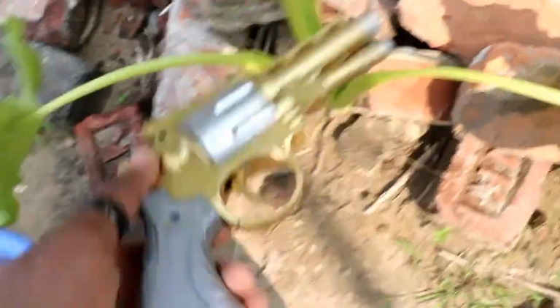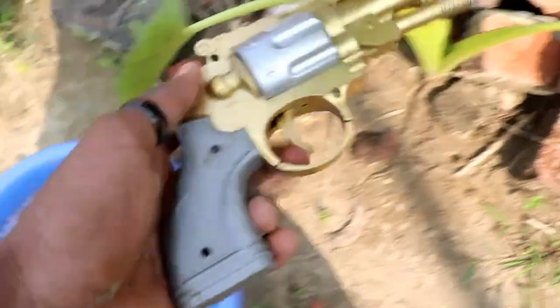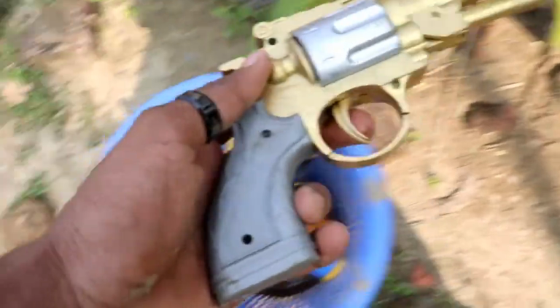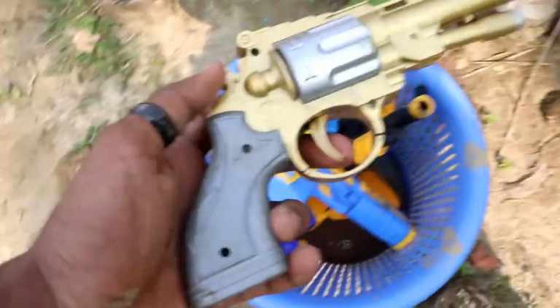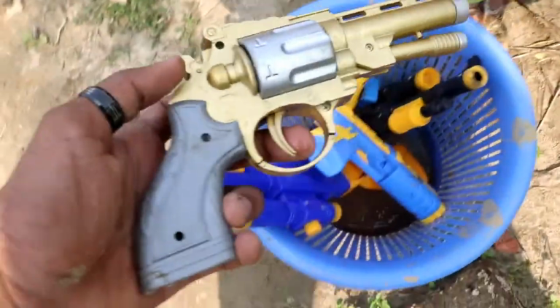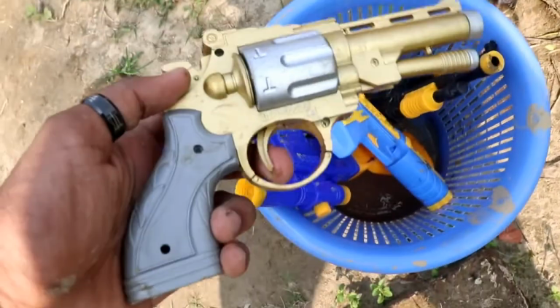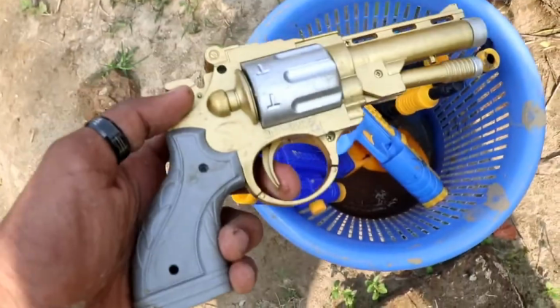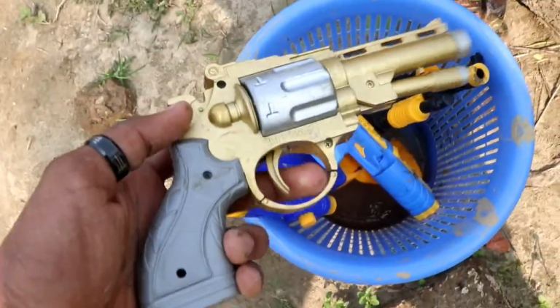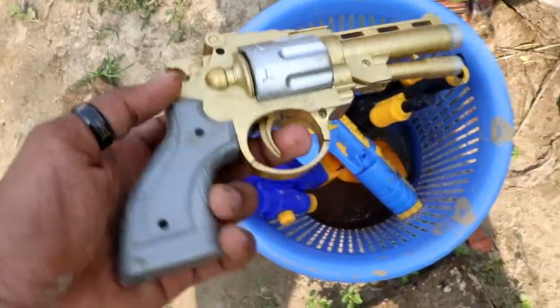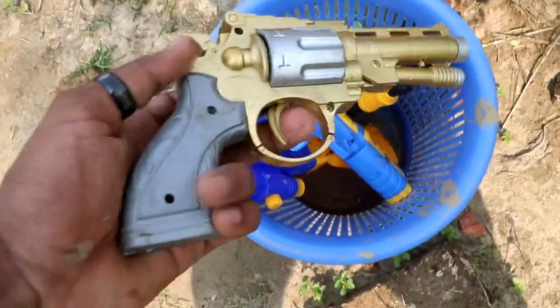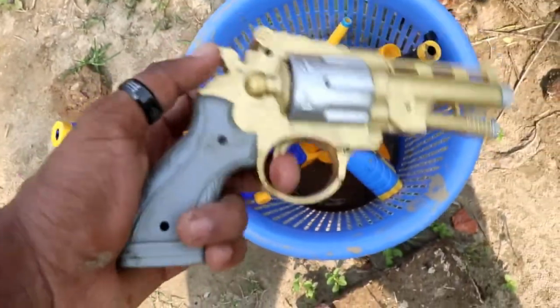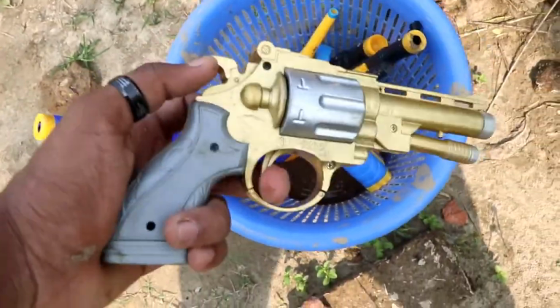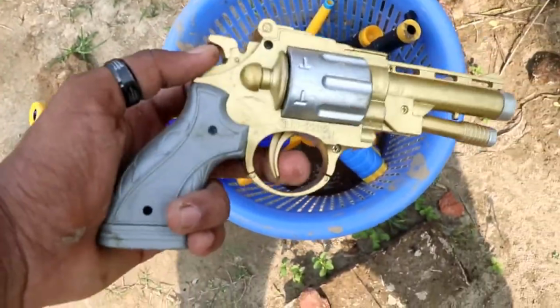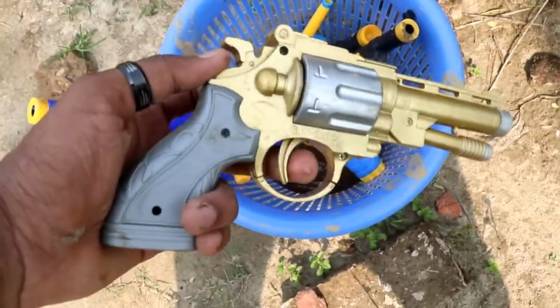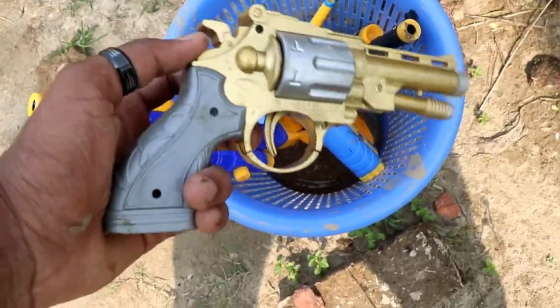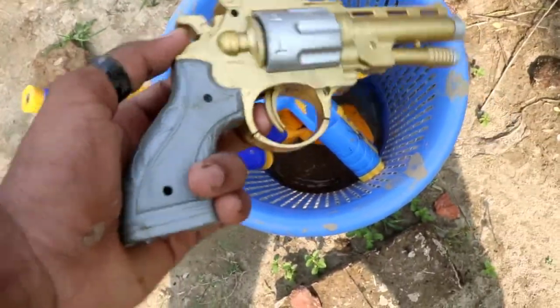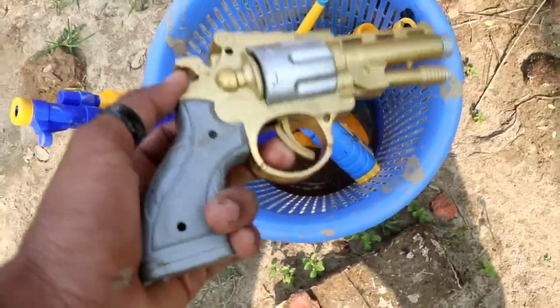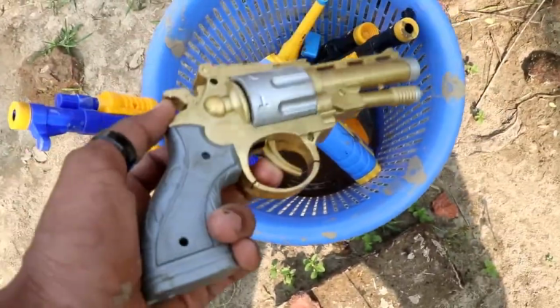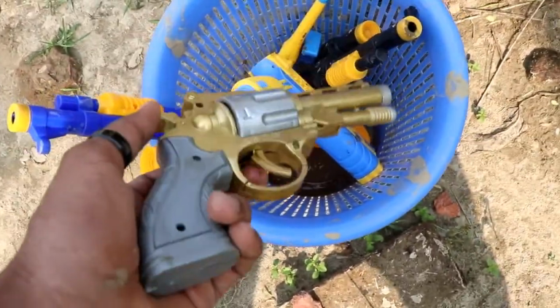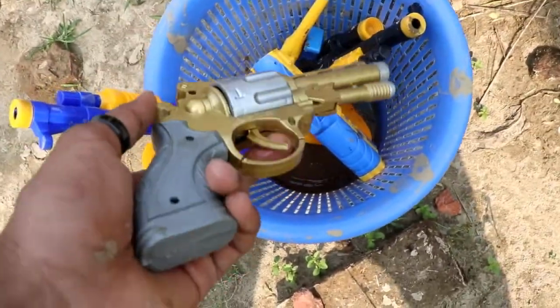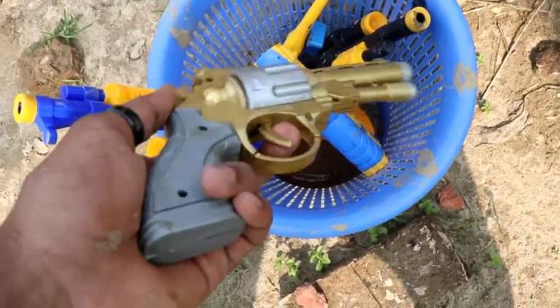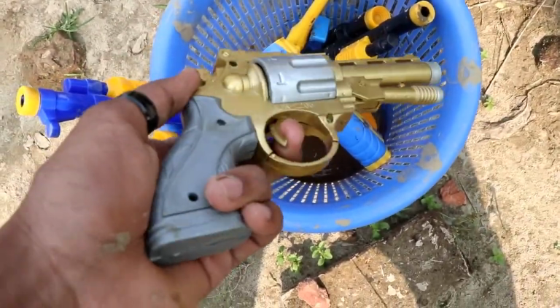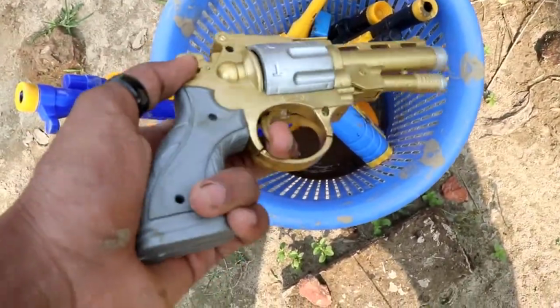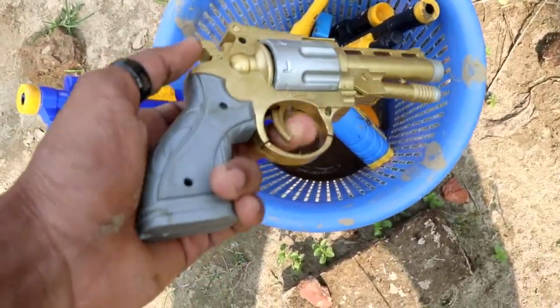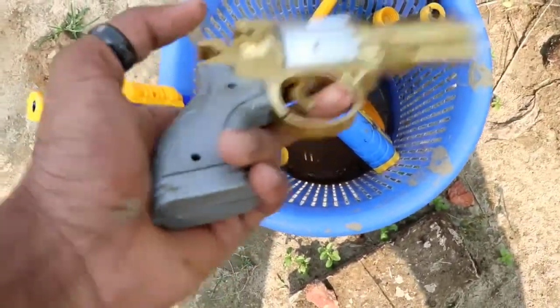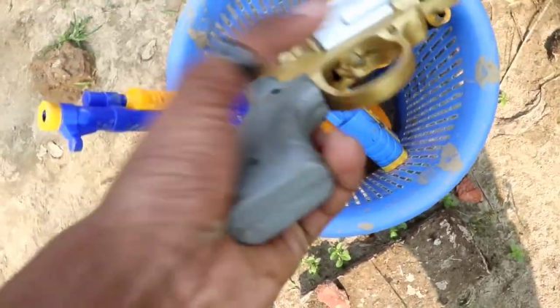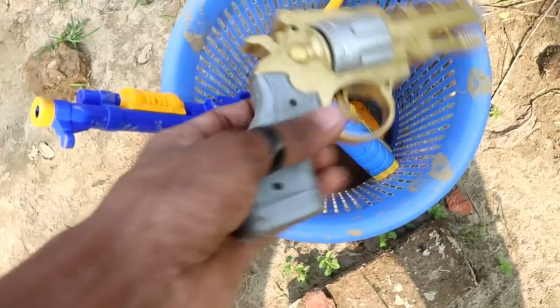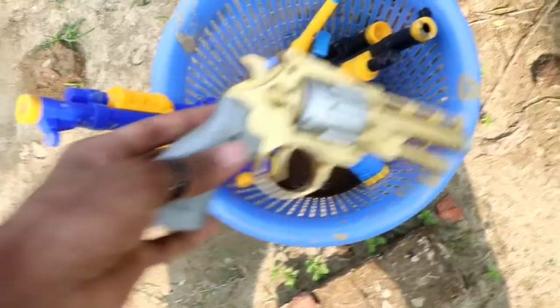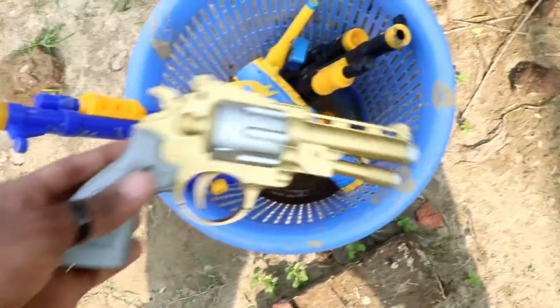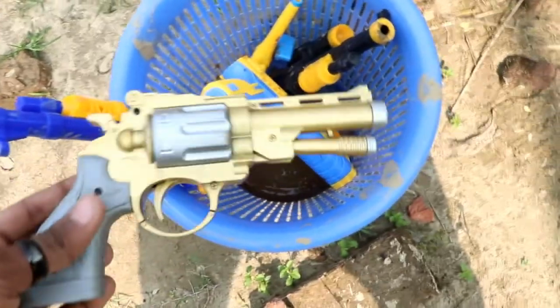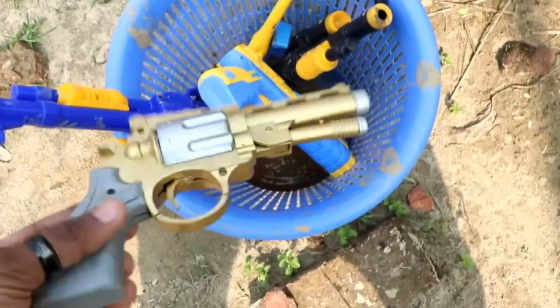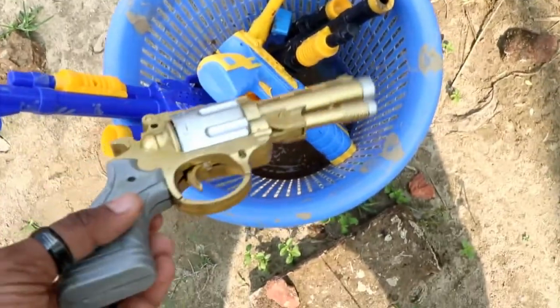Guys, let's take a look at it. Wow, it's an old rebel bar. It's a silver and gold color combination guys. Very beautiful.